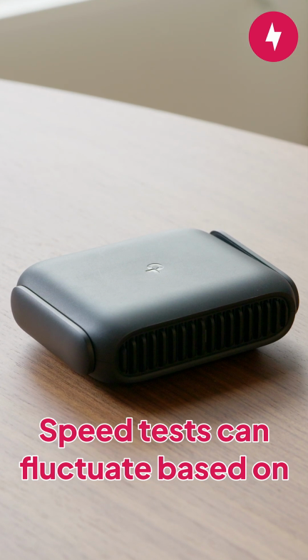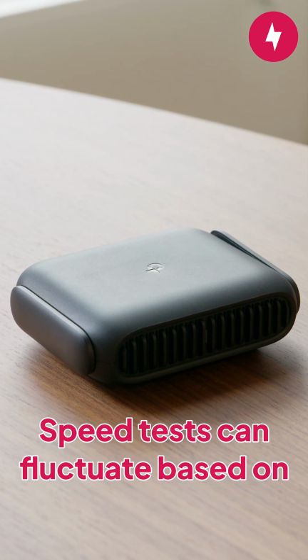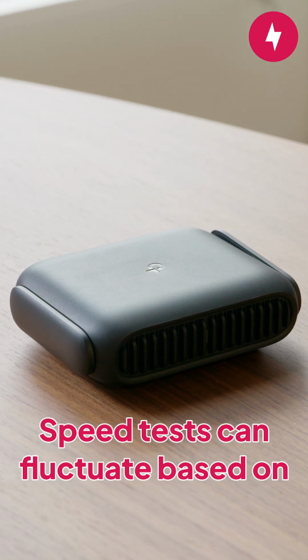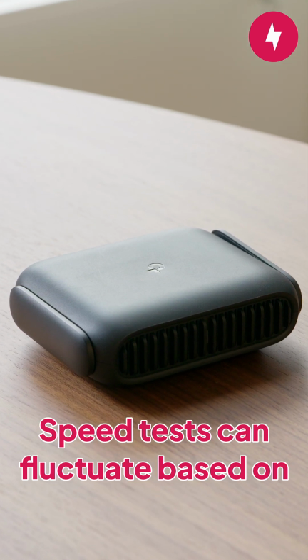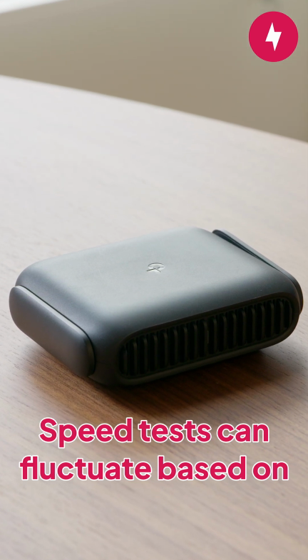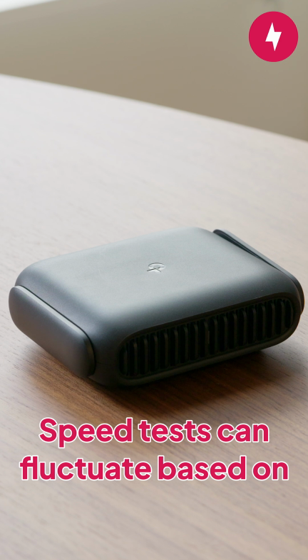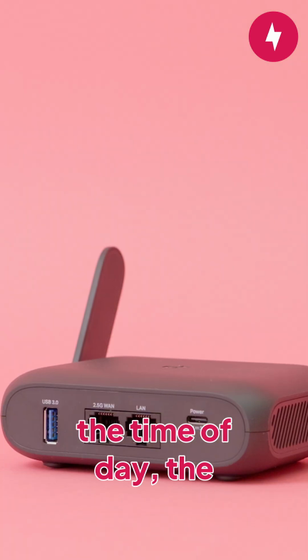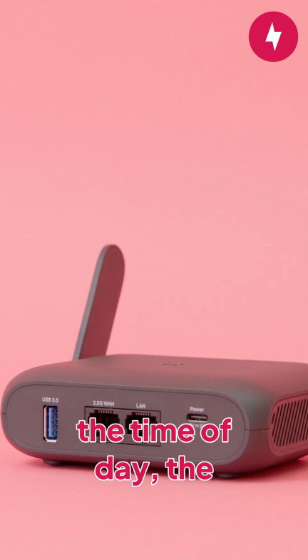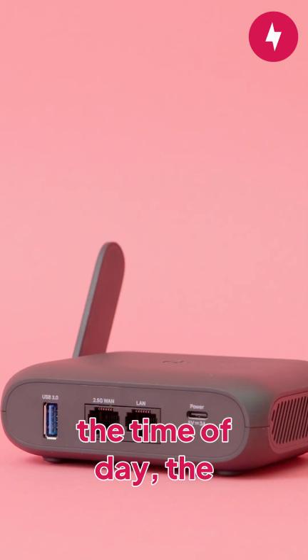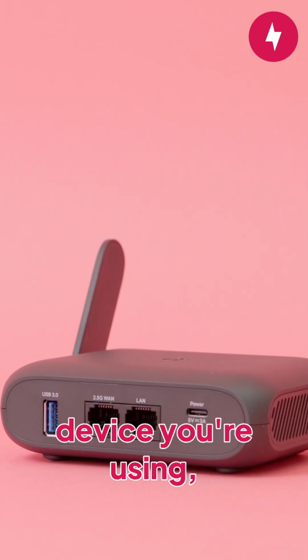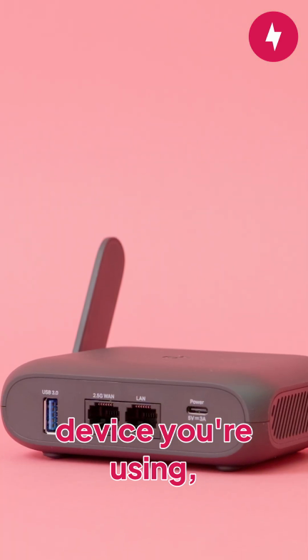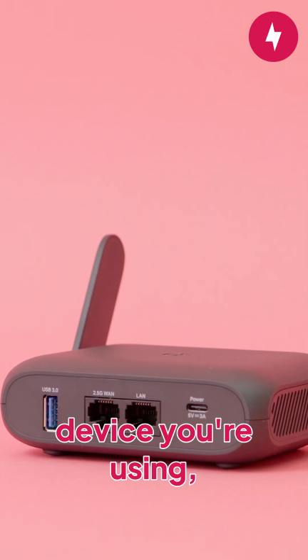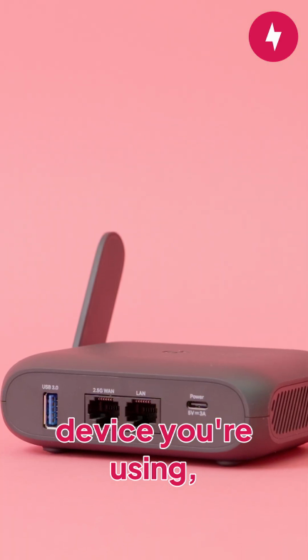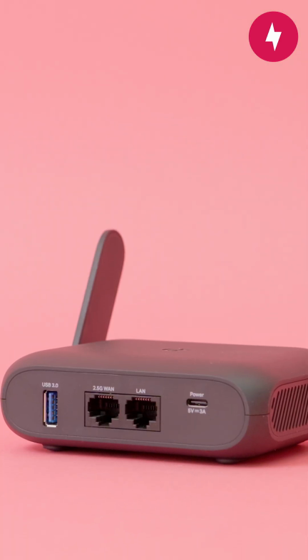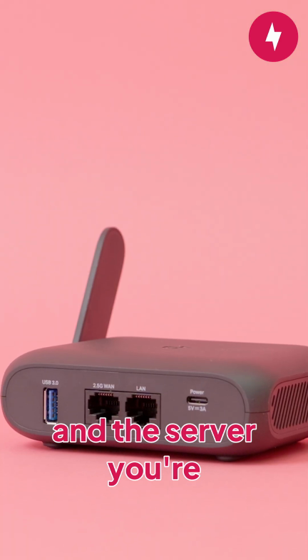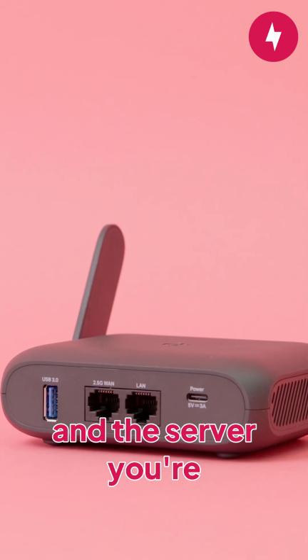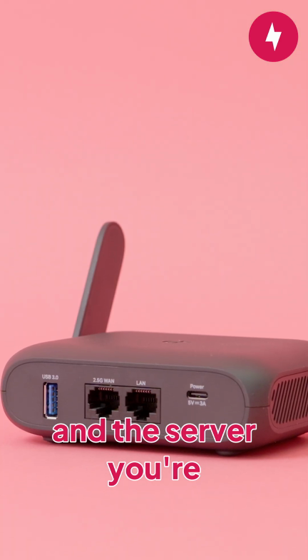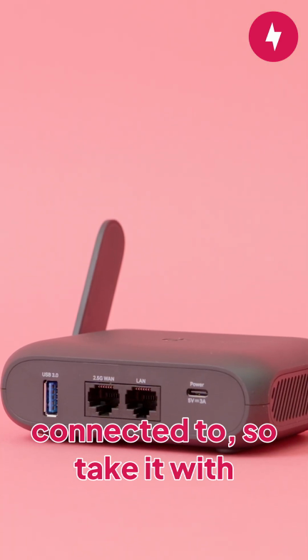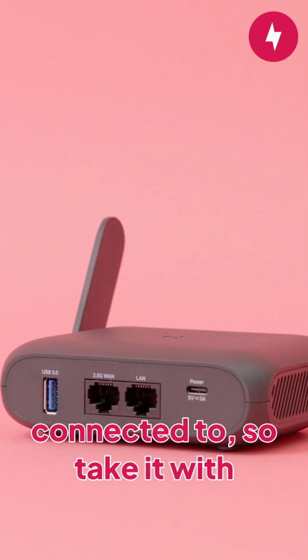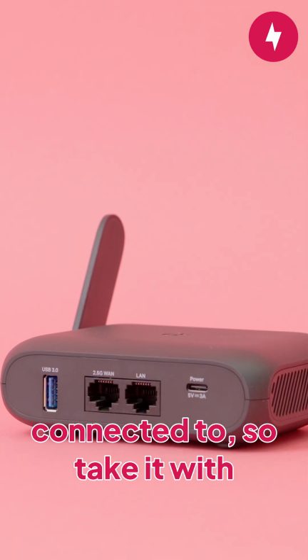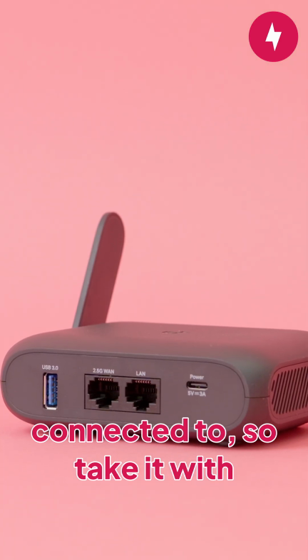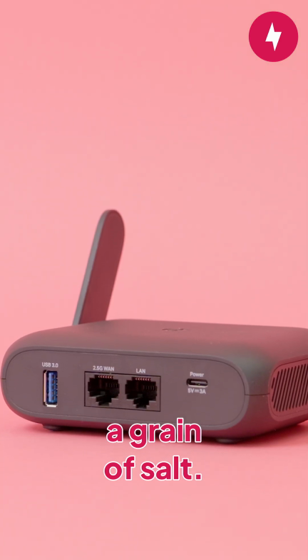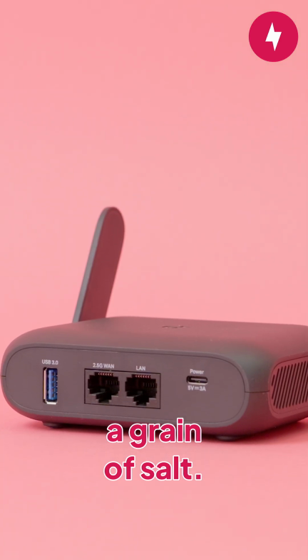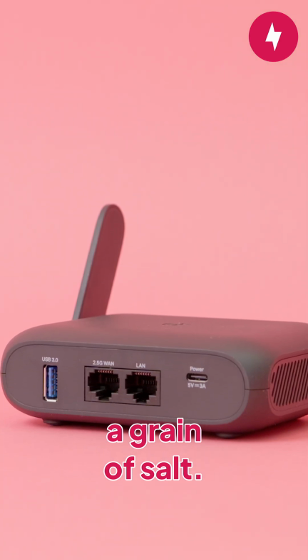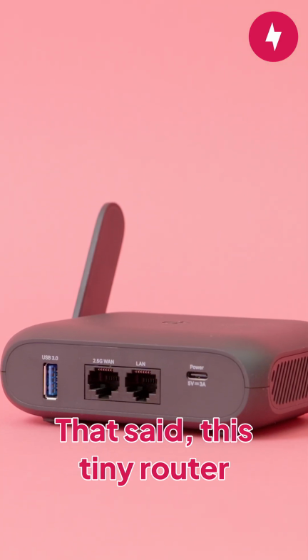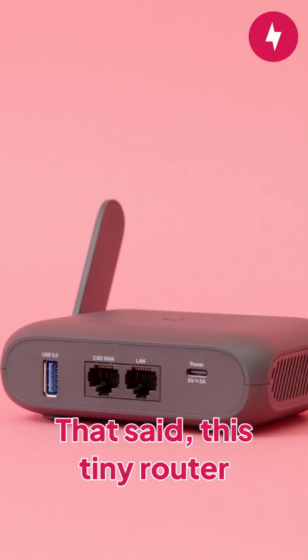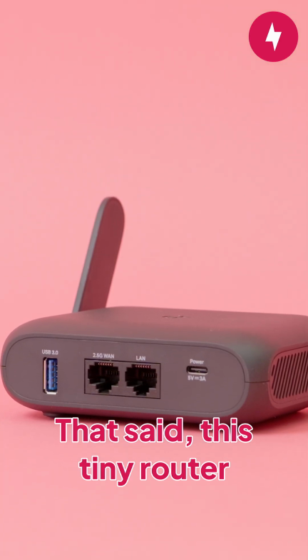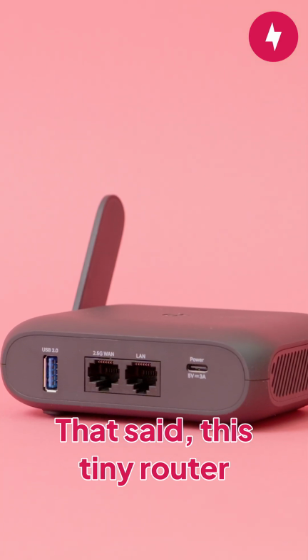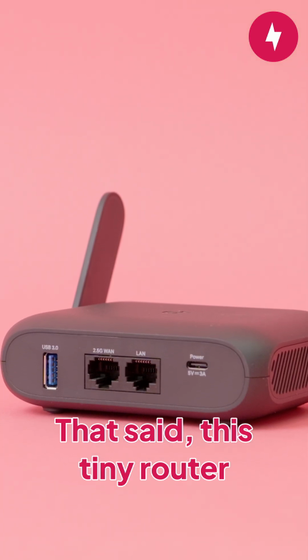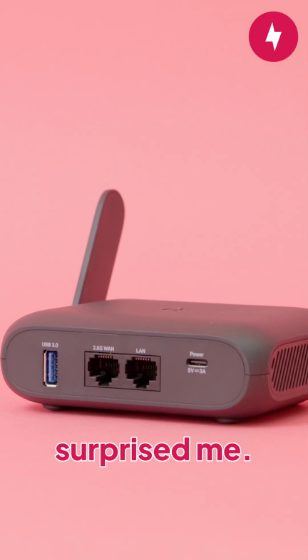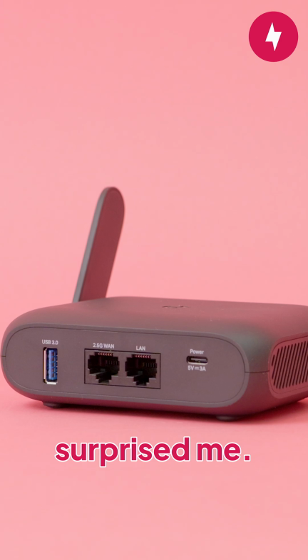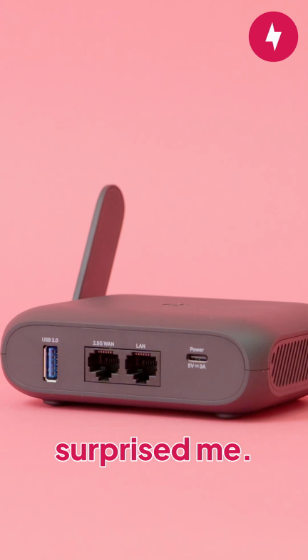Speed tests can fluctuate based on the time of day, the device you're using, and the server you're connected to, so take it with a grain of salt. That said, this tiny router surprised me.